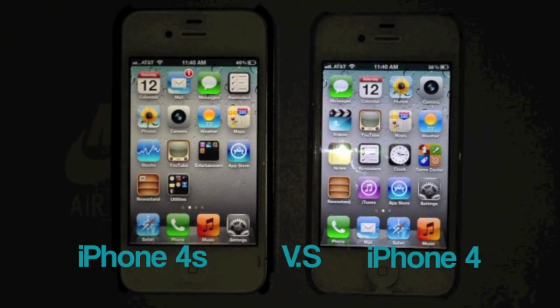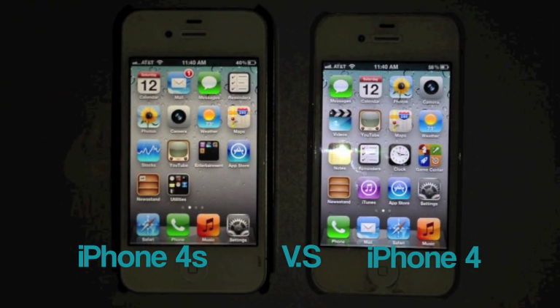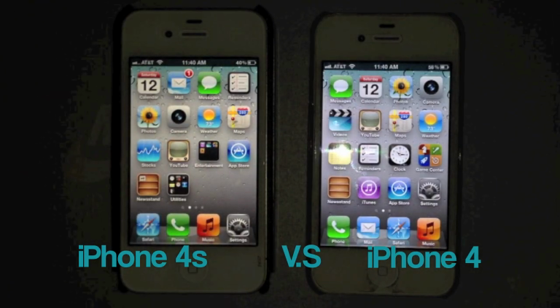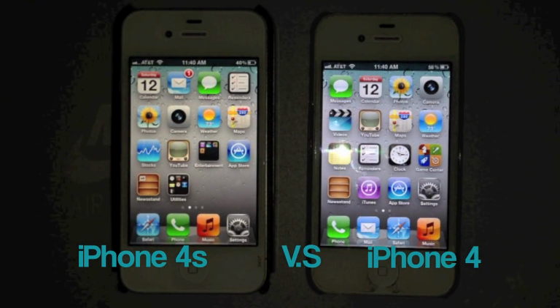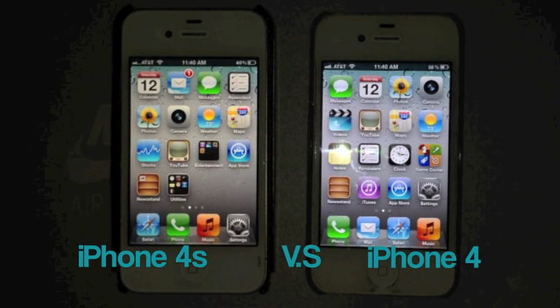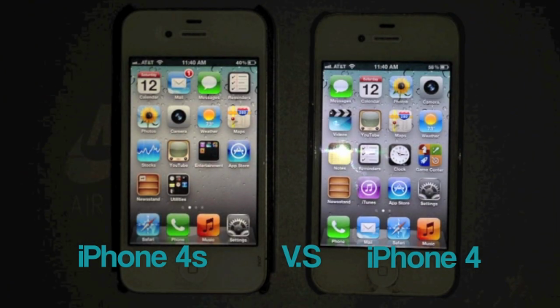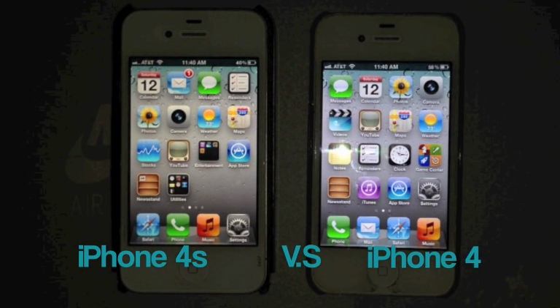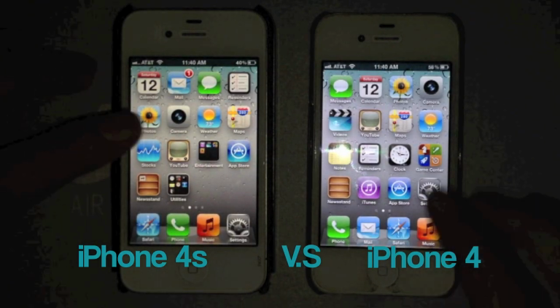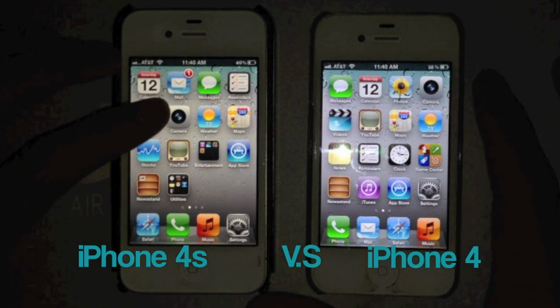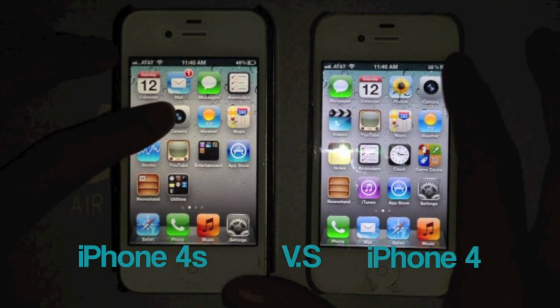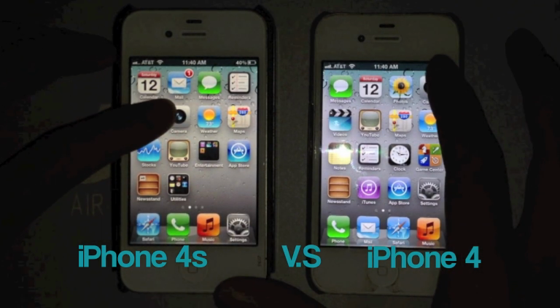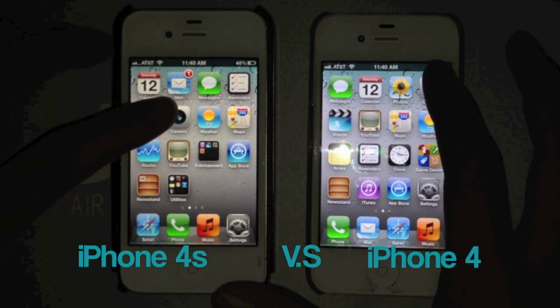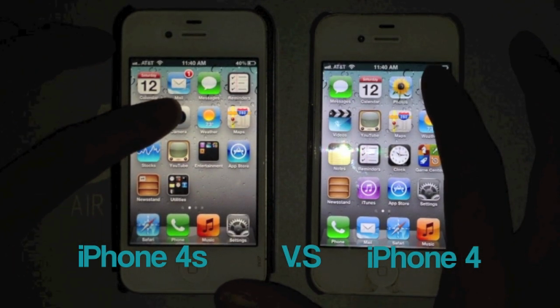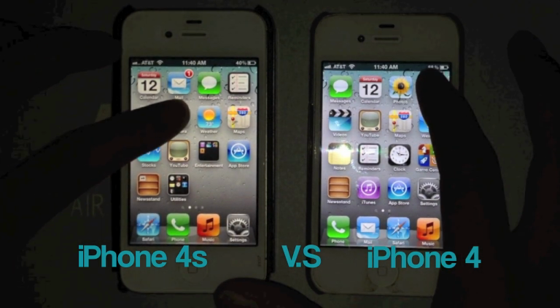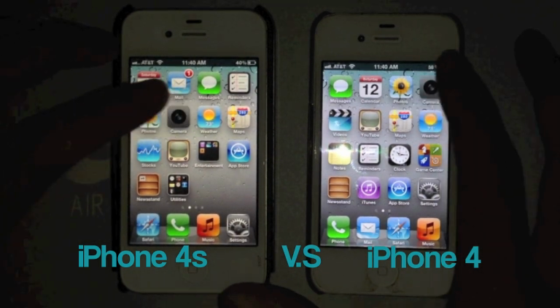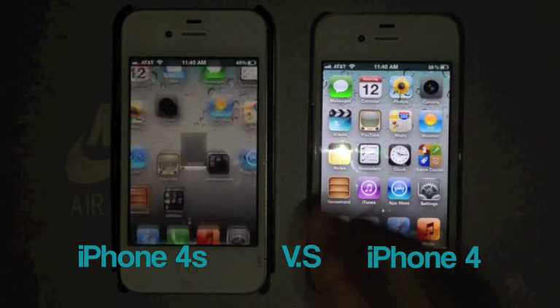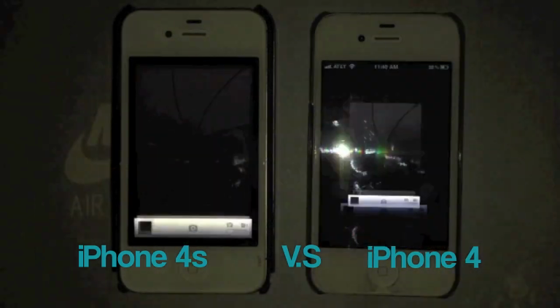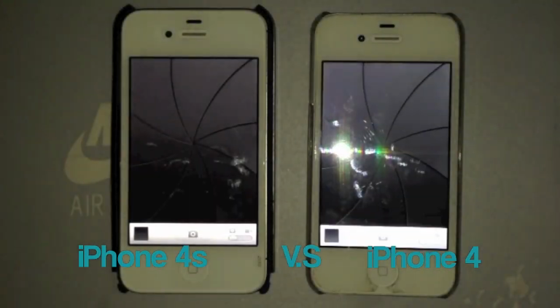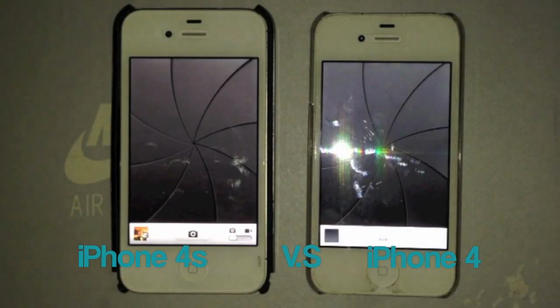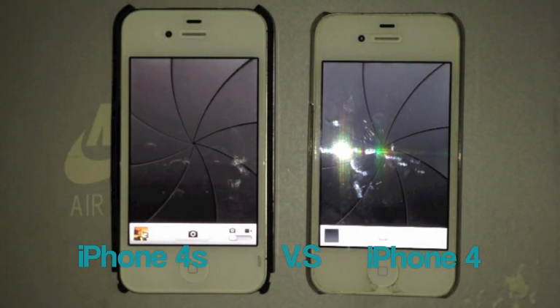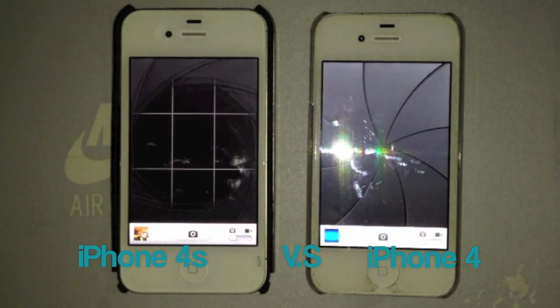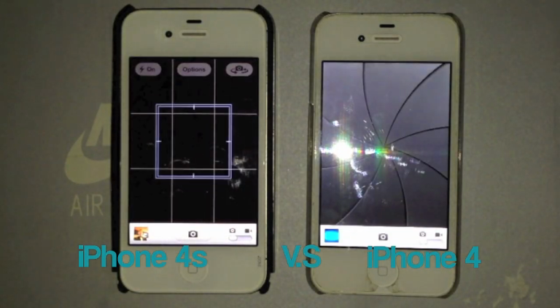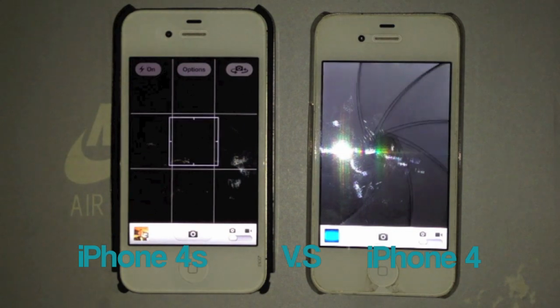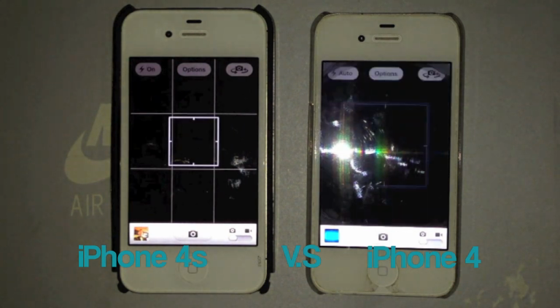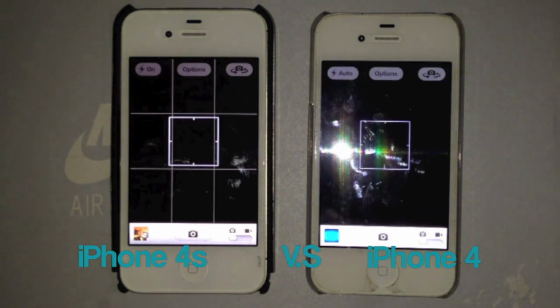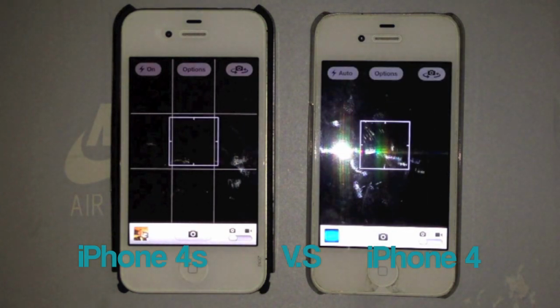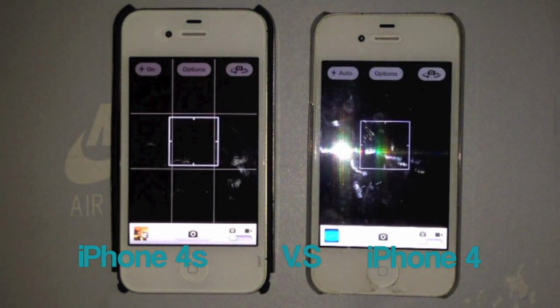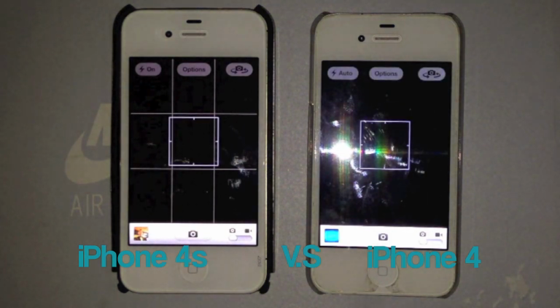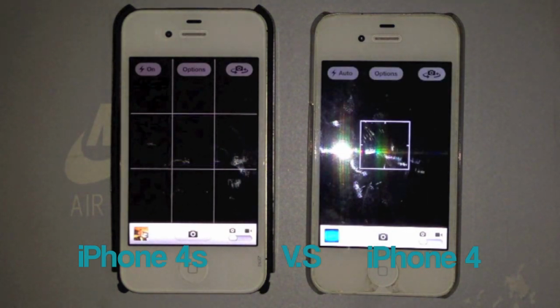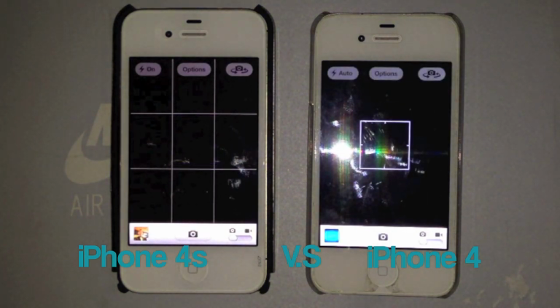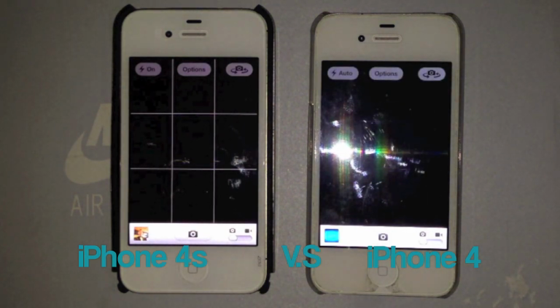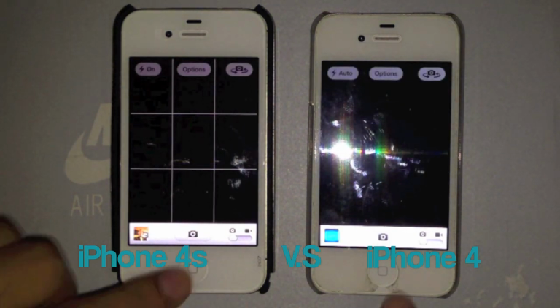Let's try out the camera — the 4S once again wins.